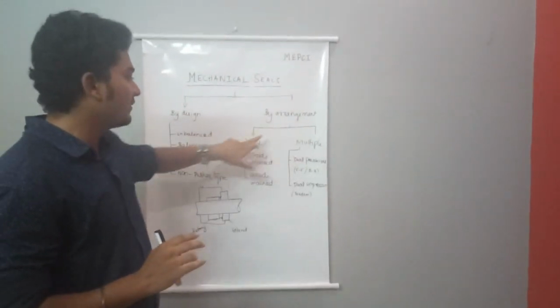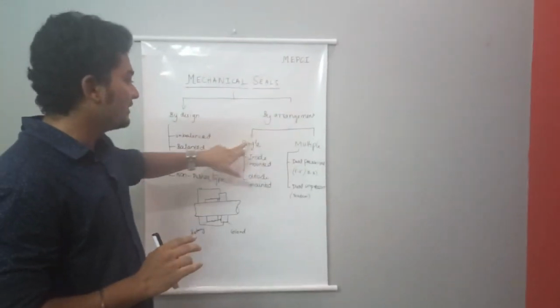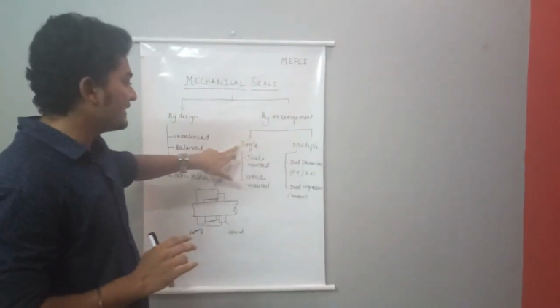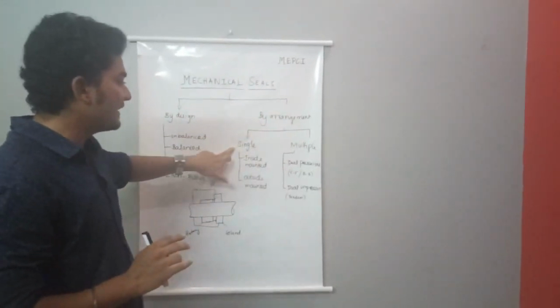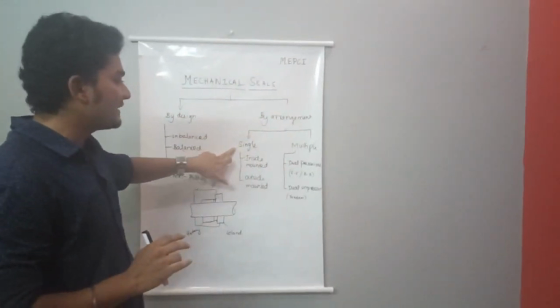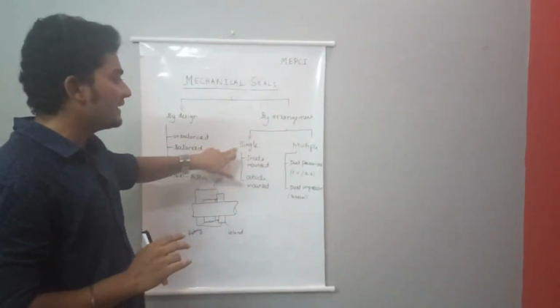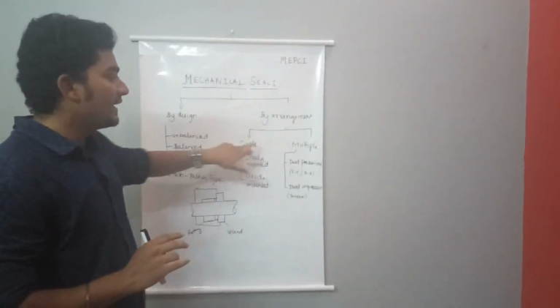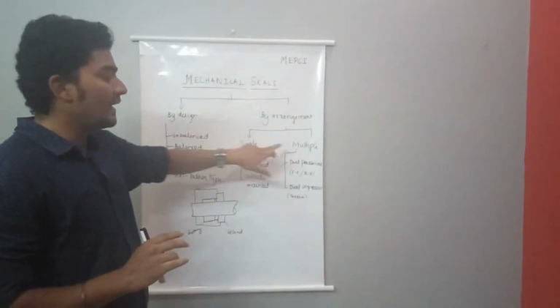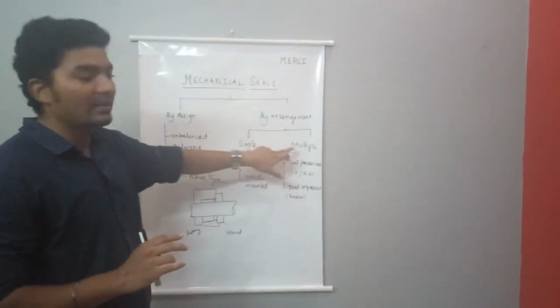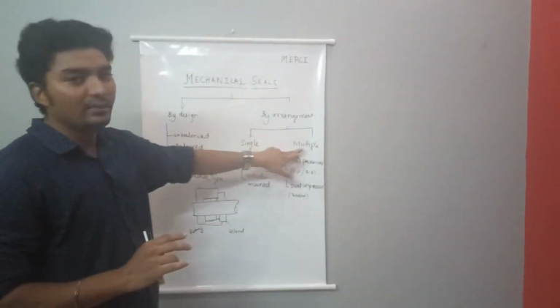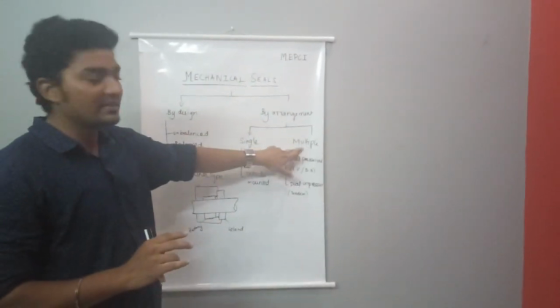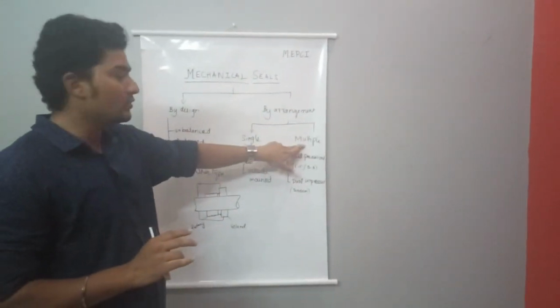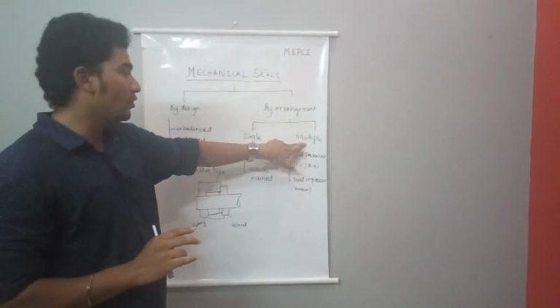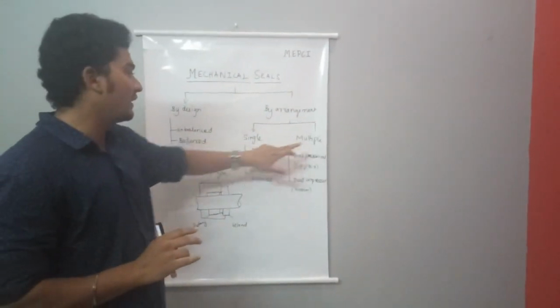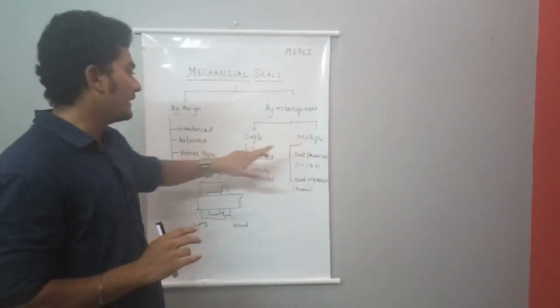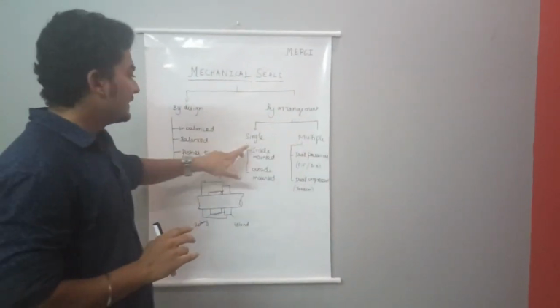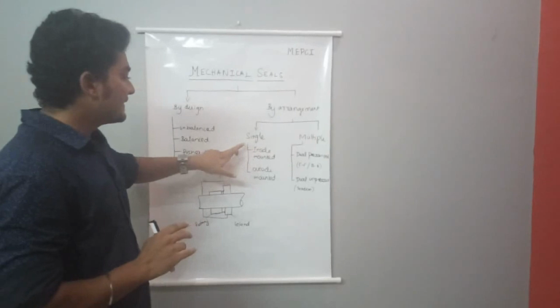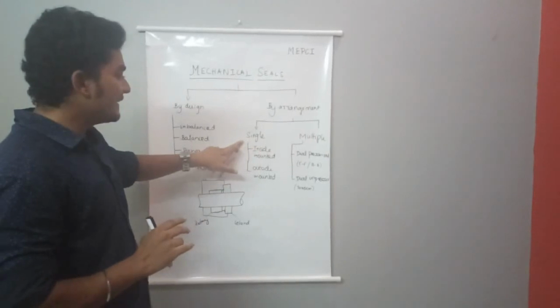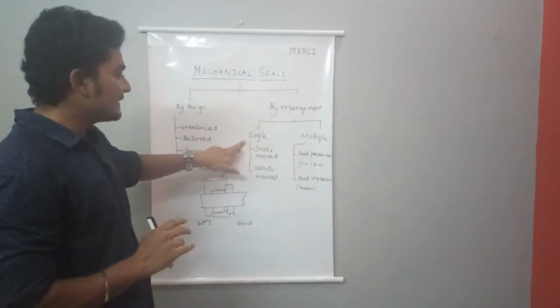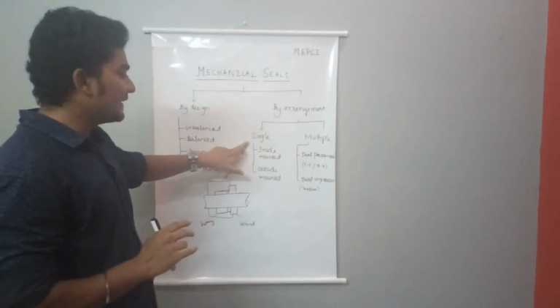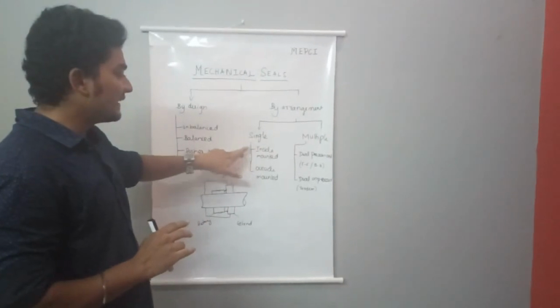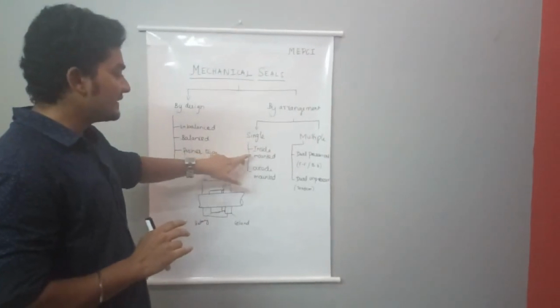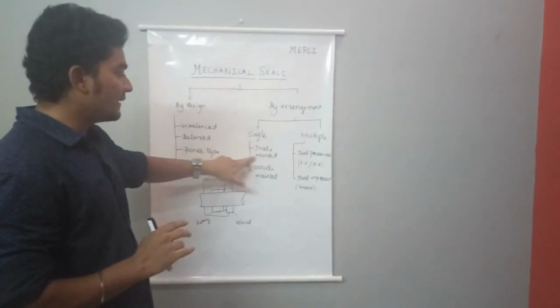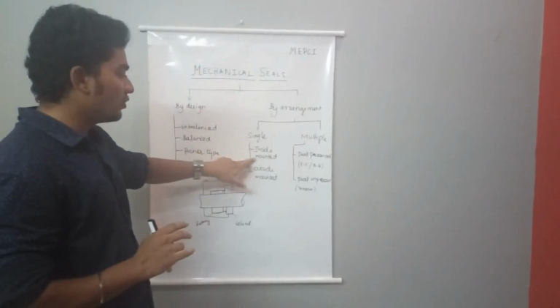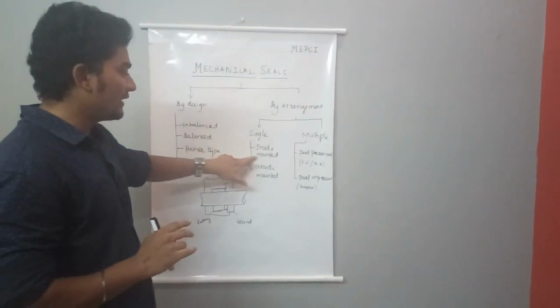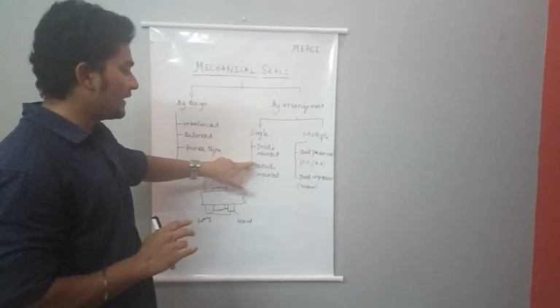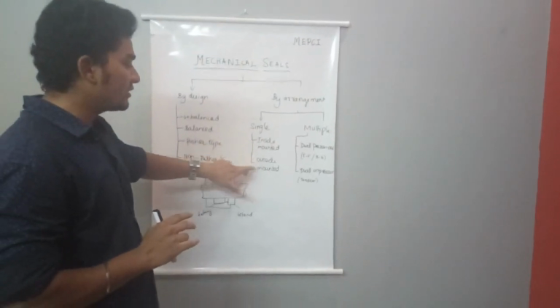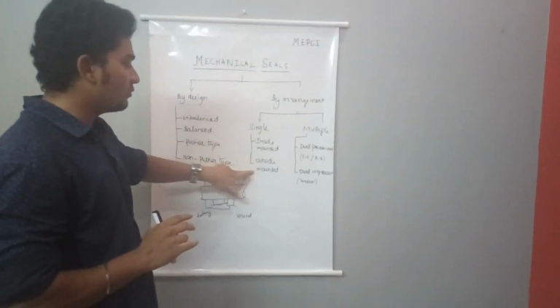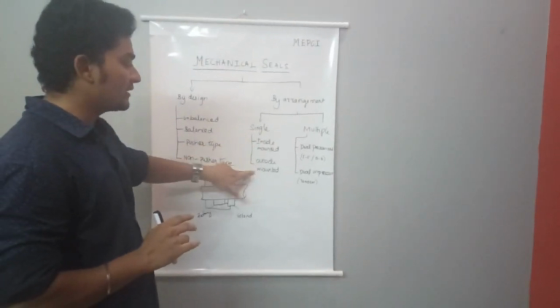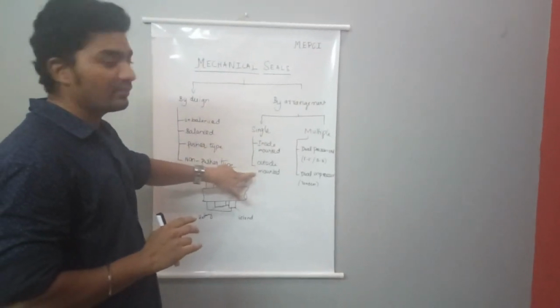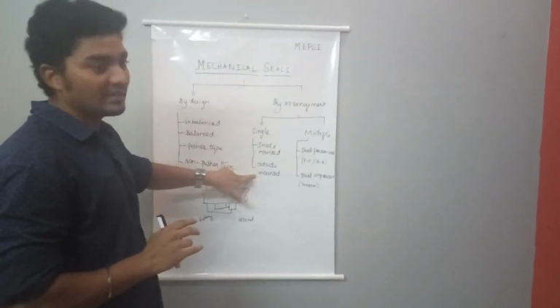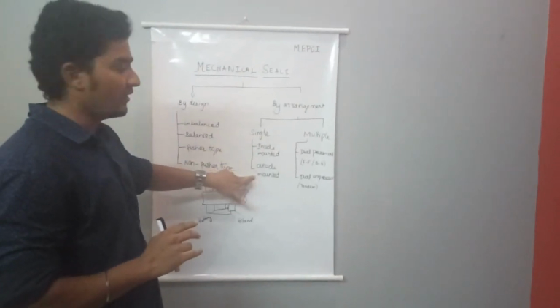Next, by arrangement. Single seal and multiple seals. For the single seal, it can be classified as inside seal or outside seal.